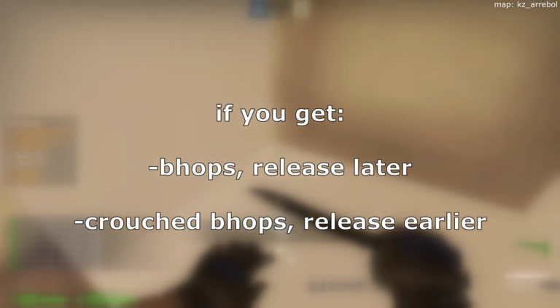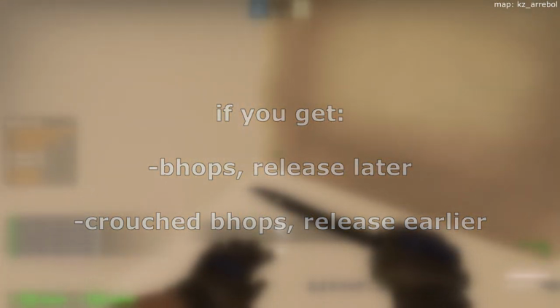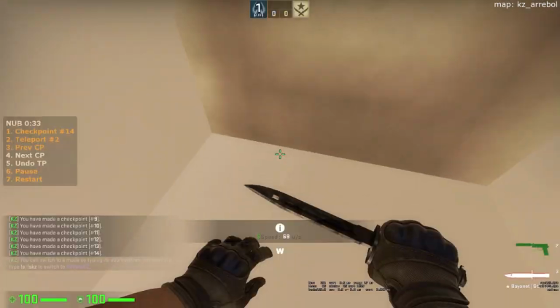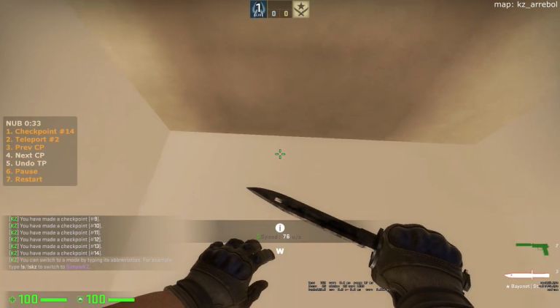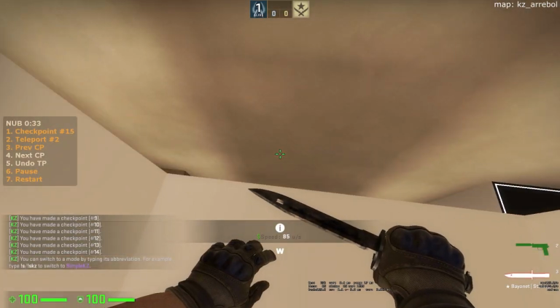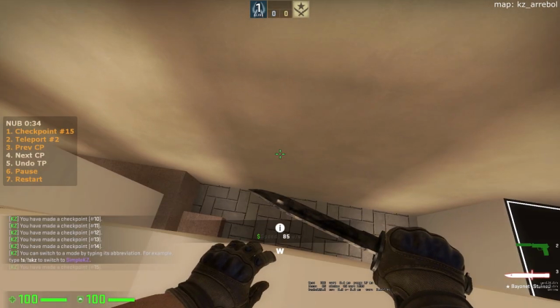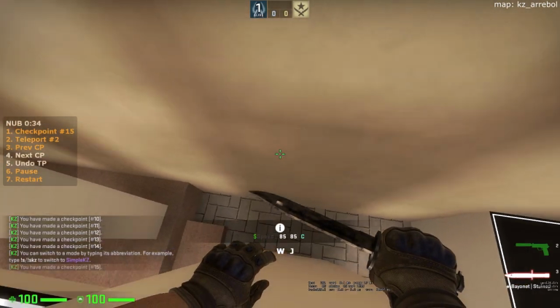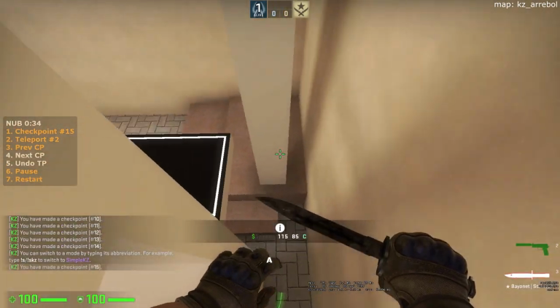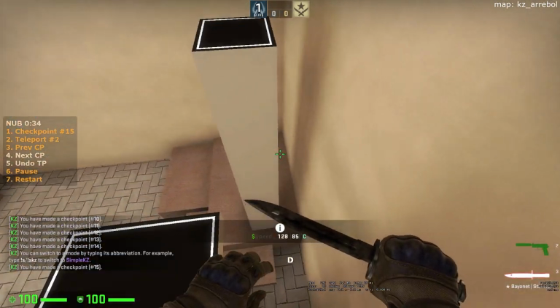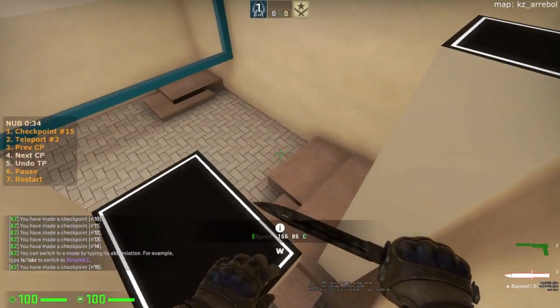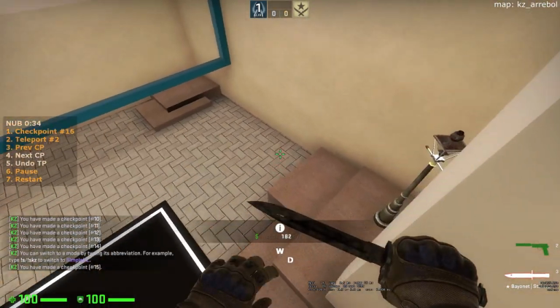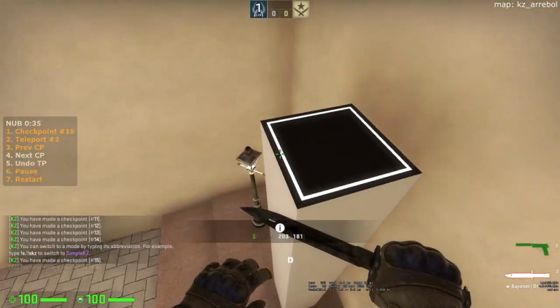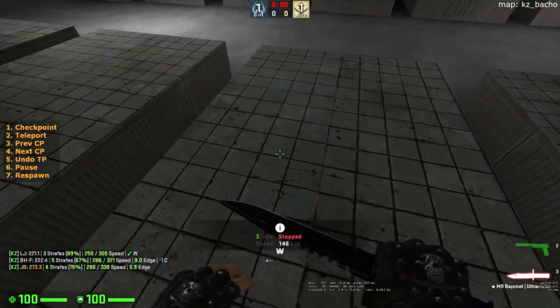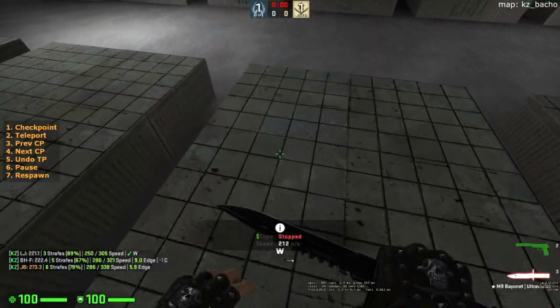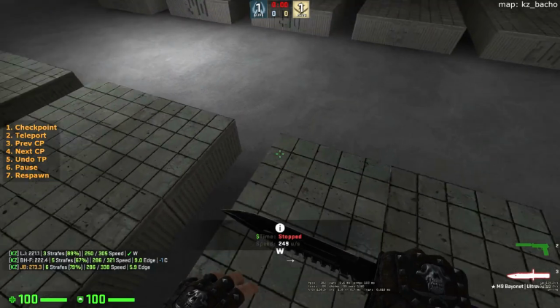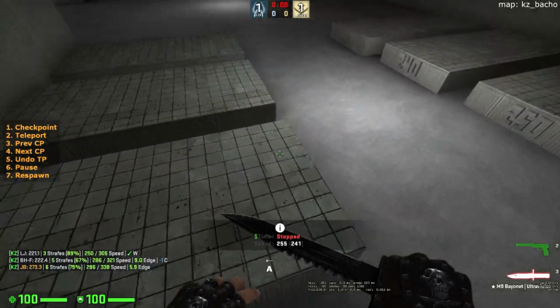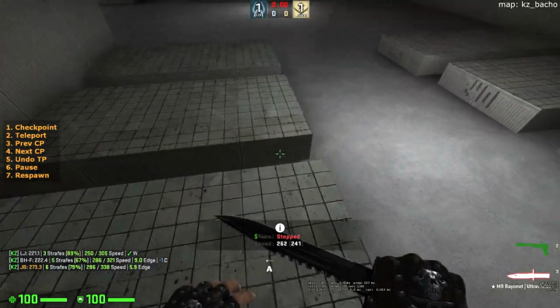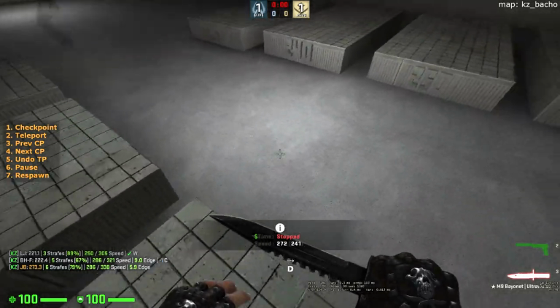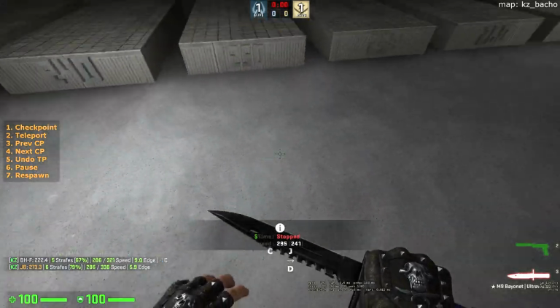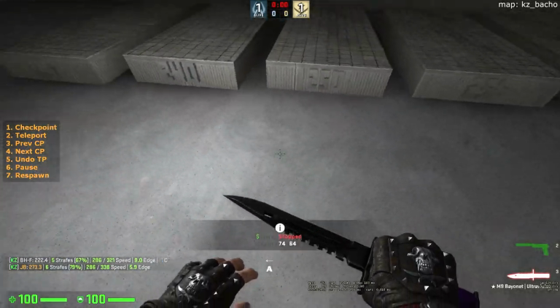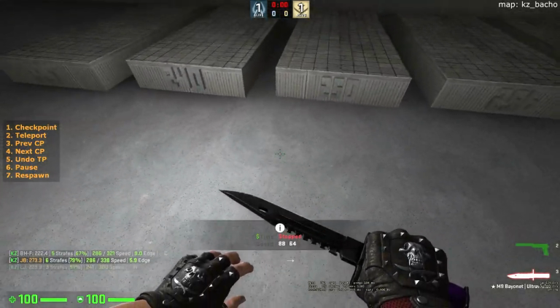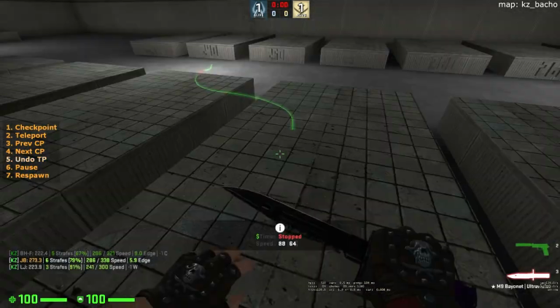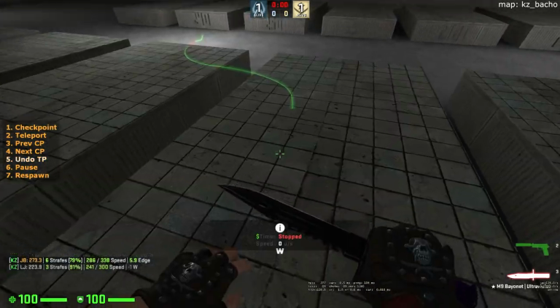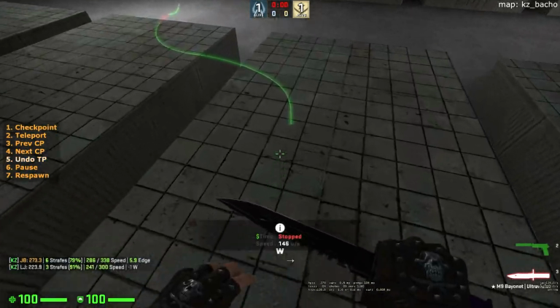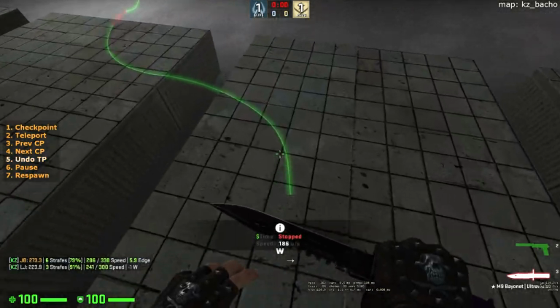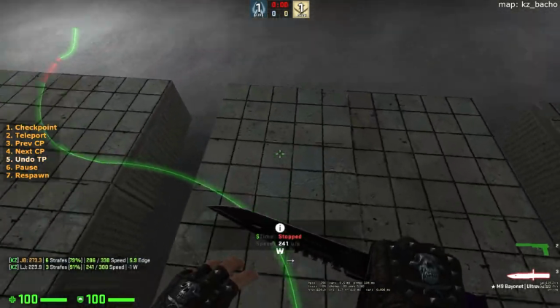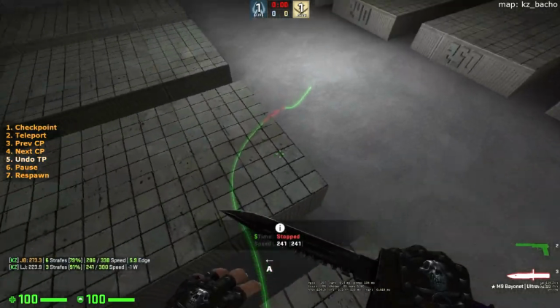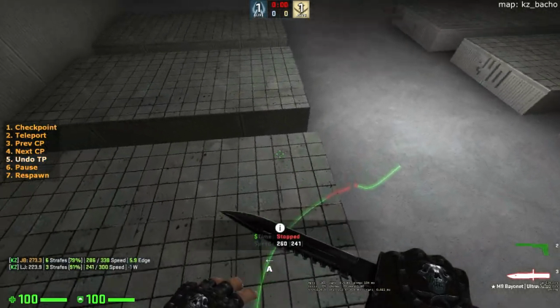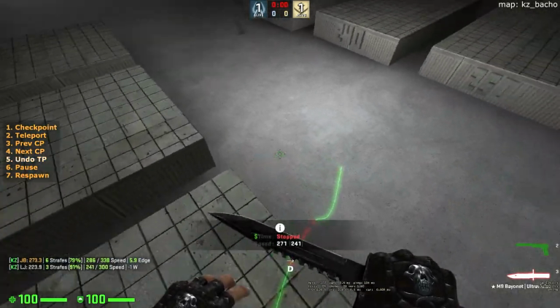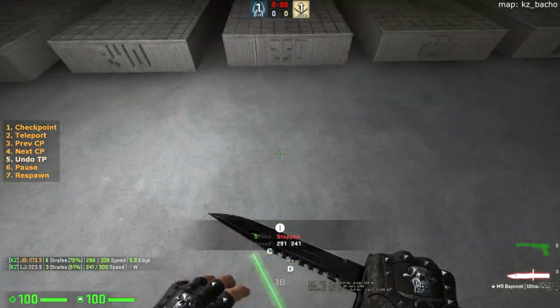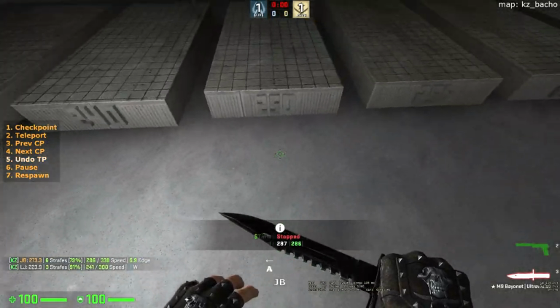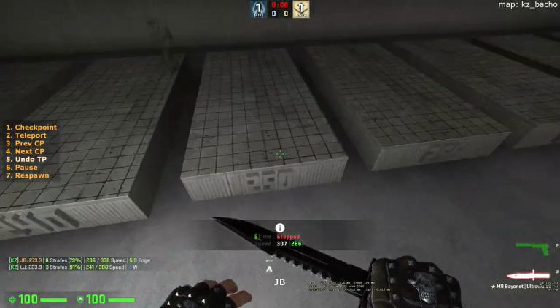Strafing after a jump bug will make you go super far. Some people have landed 280s in the past.